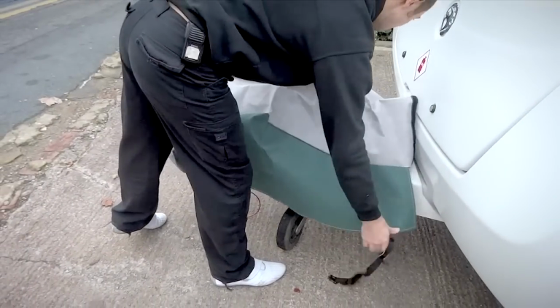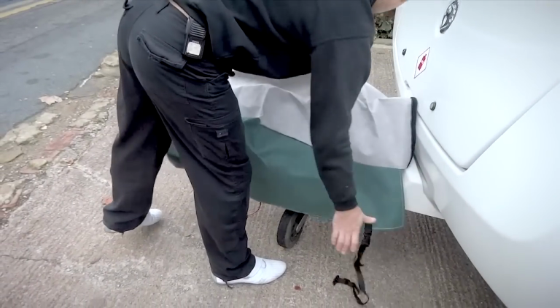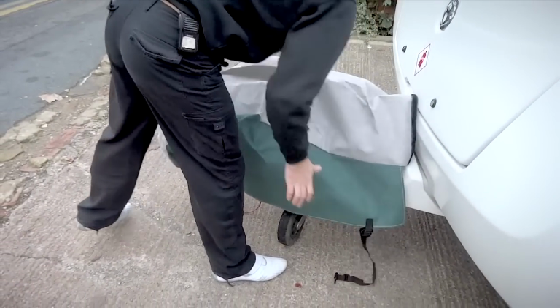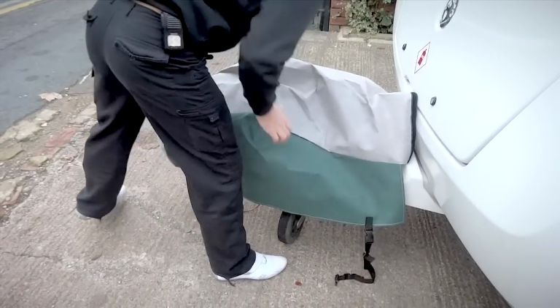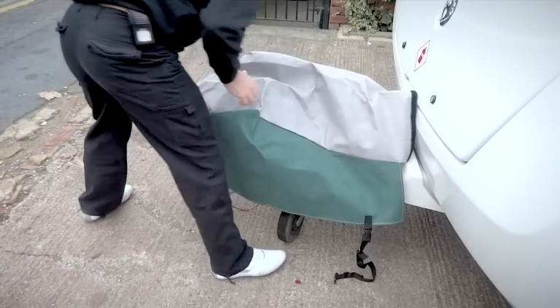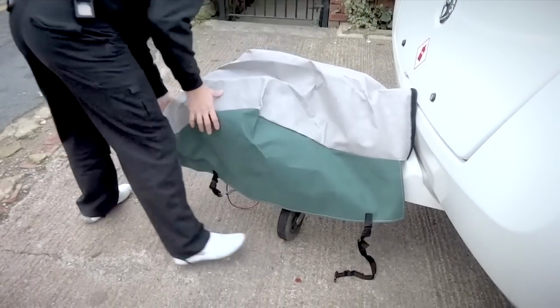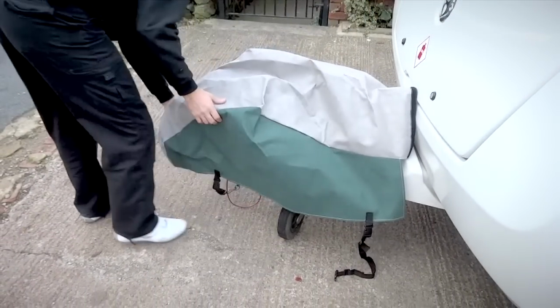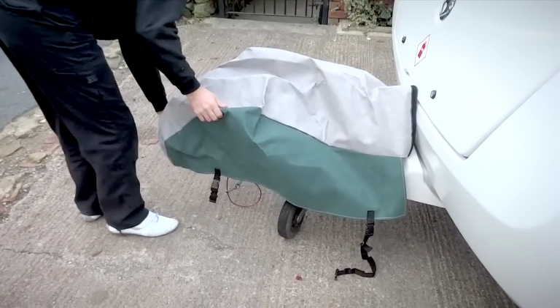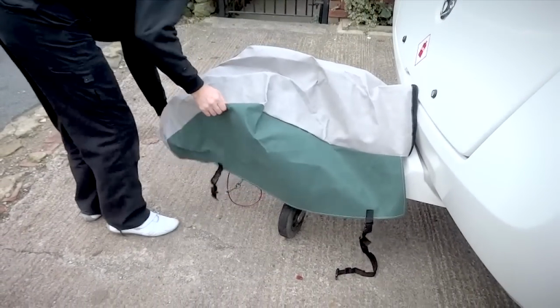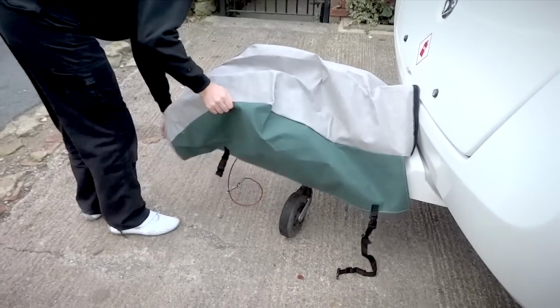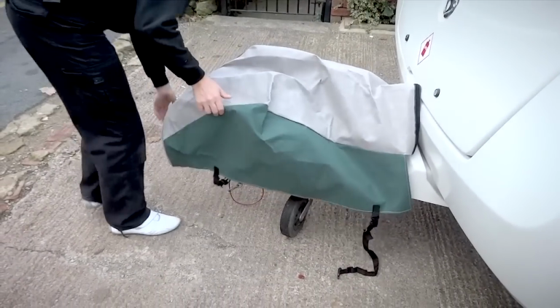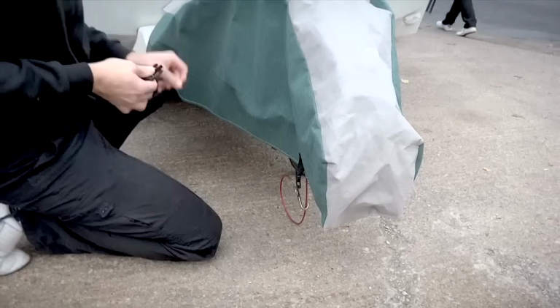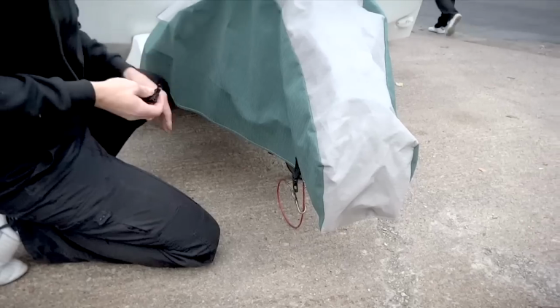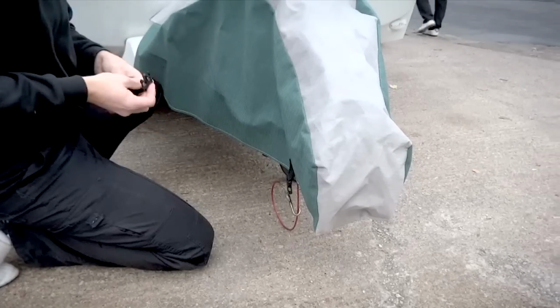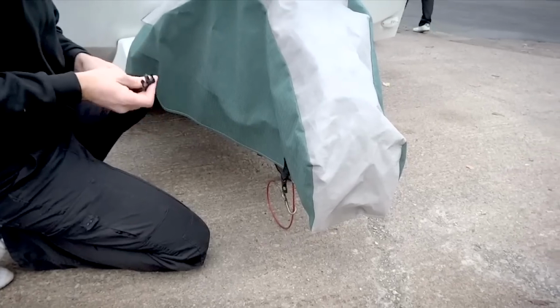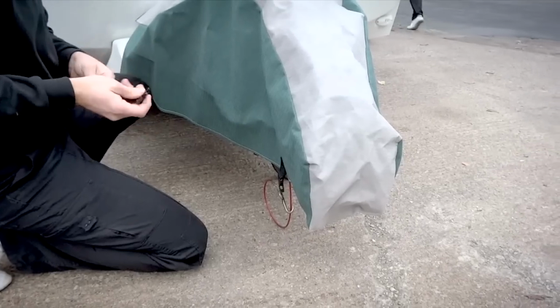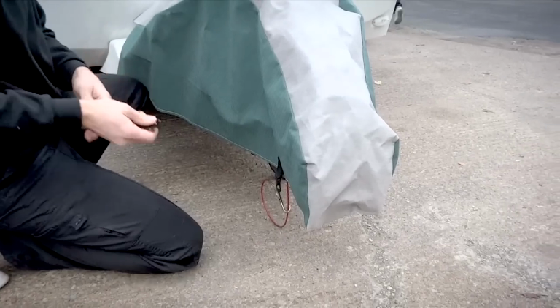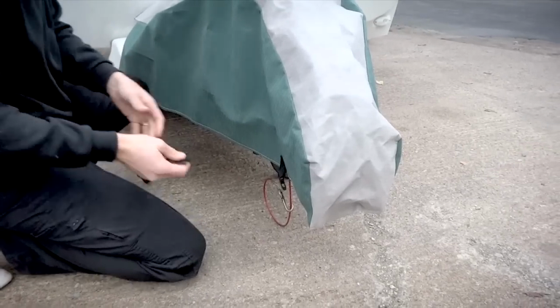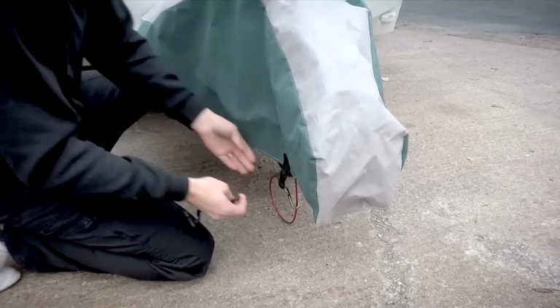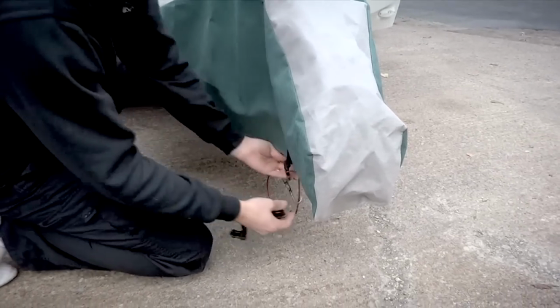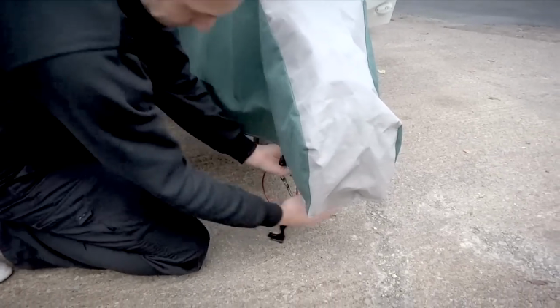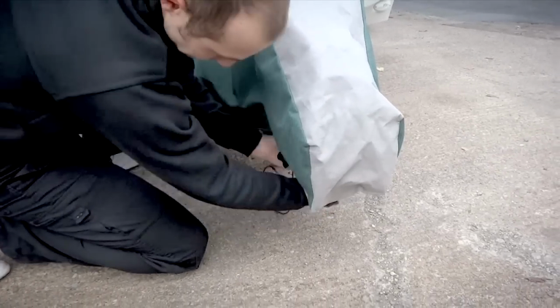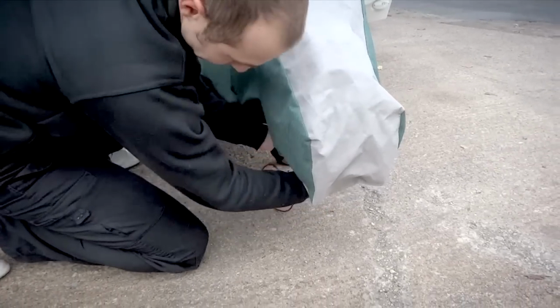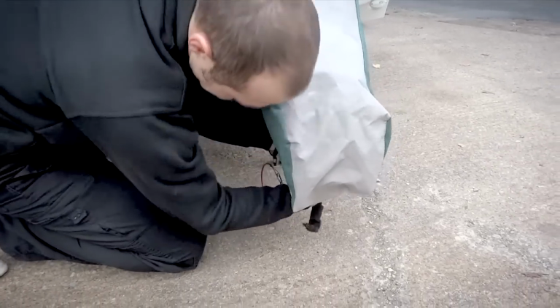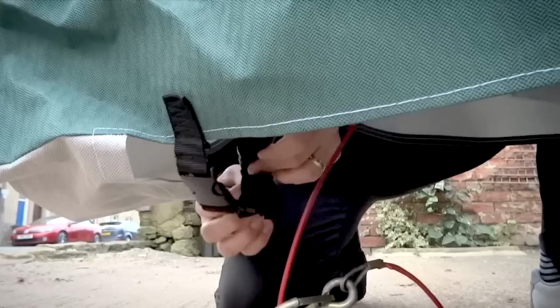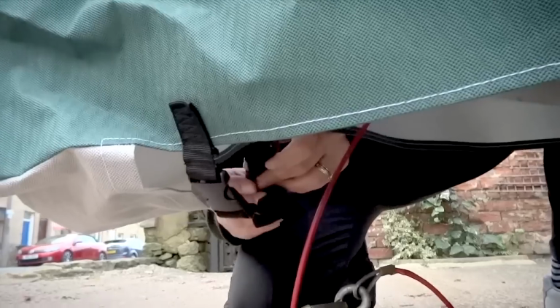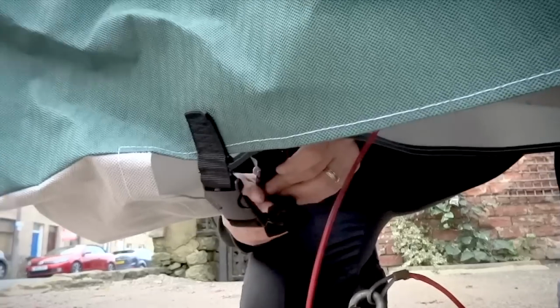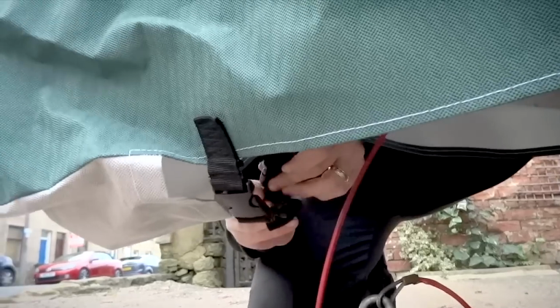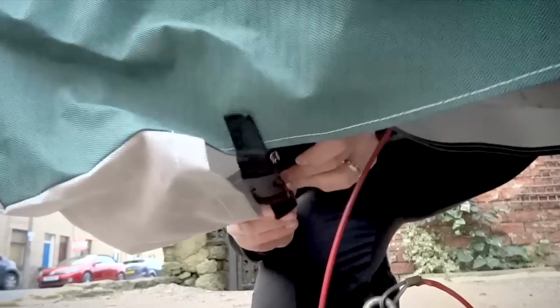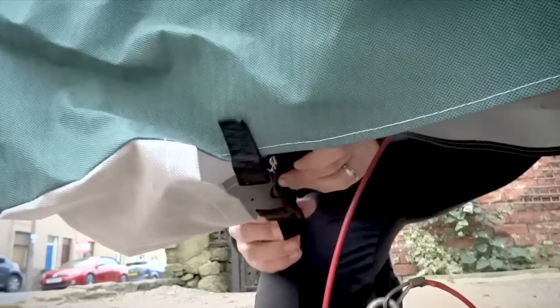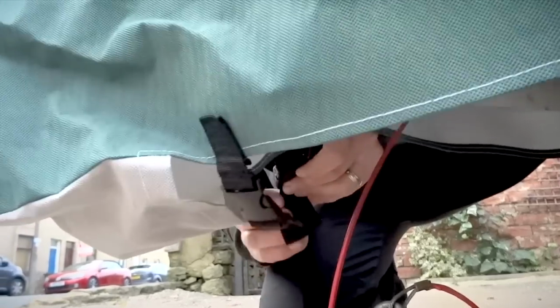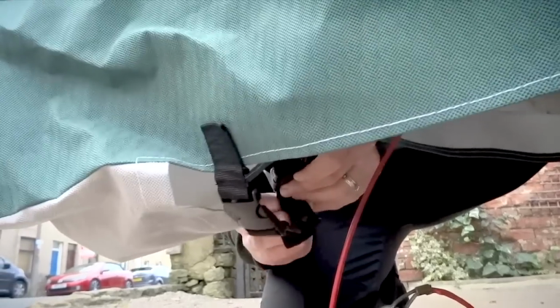Firstly, take the A-frame cover and place it over the tow hitch and clip together the strapping underneath and tighten.